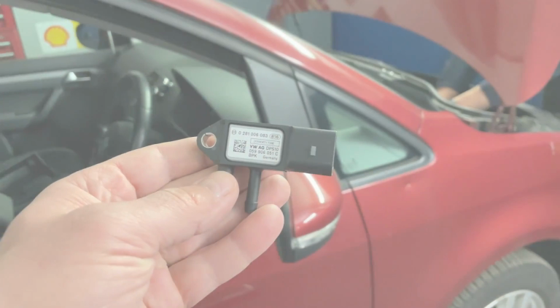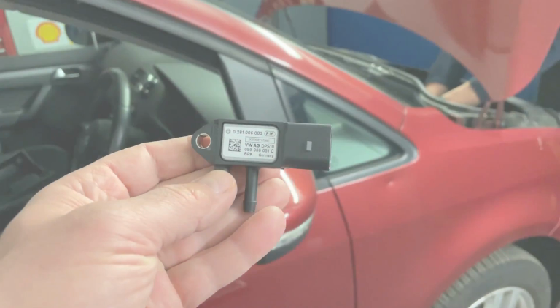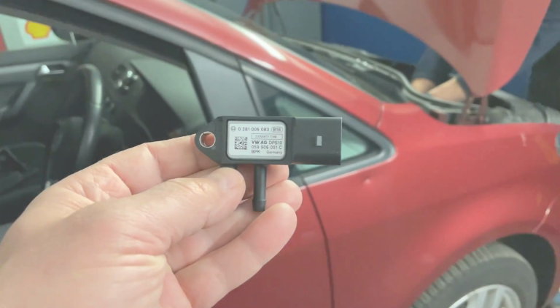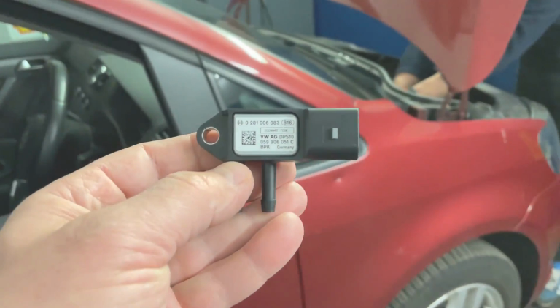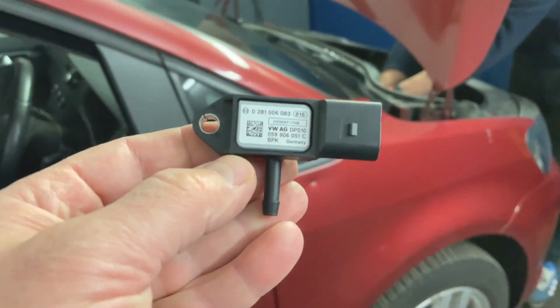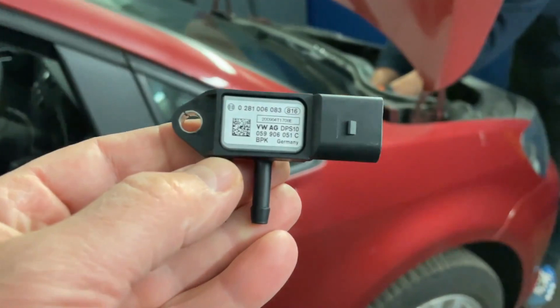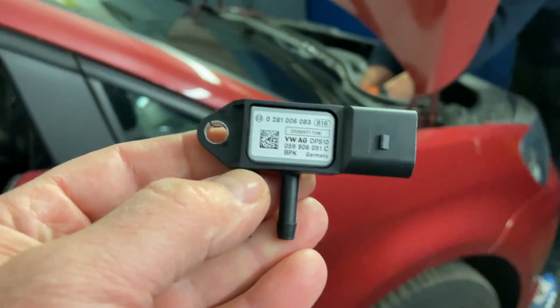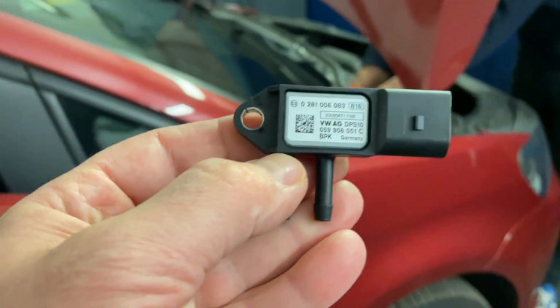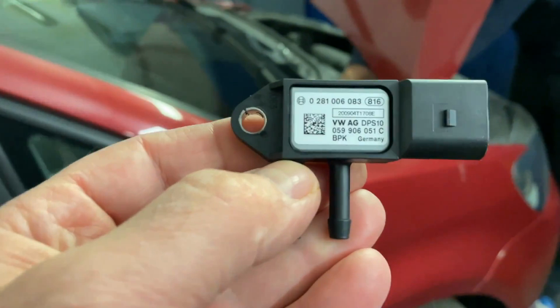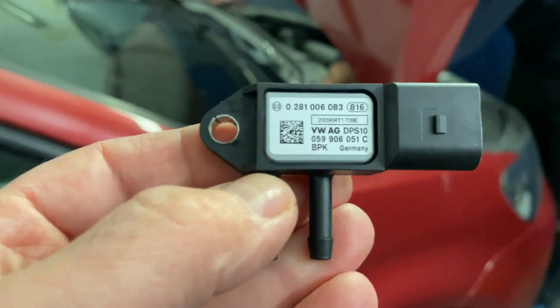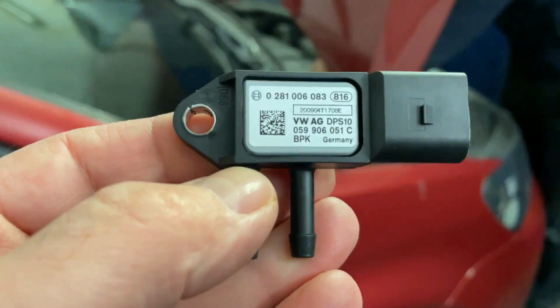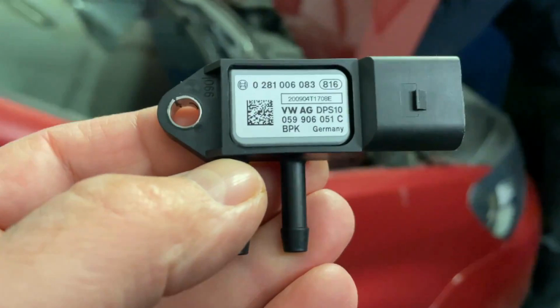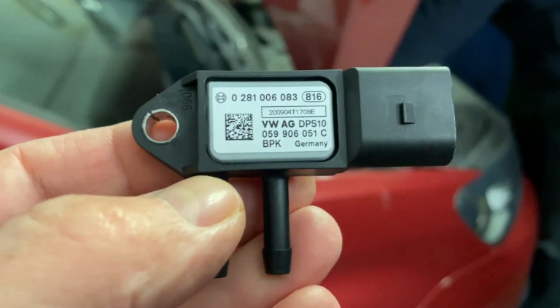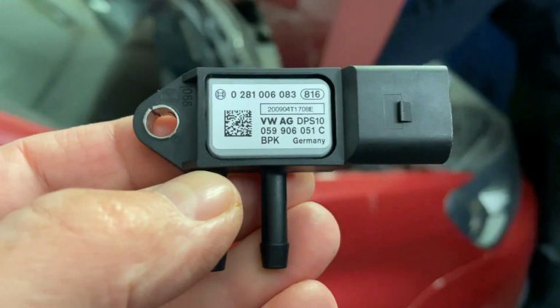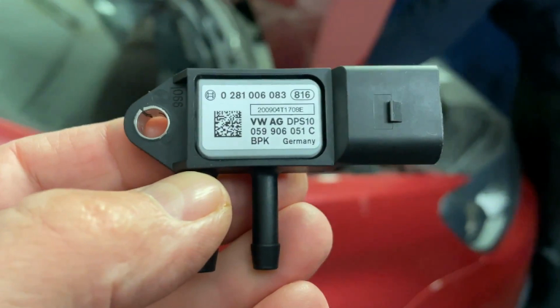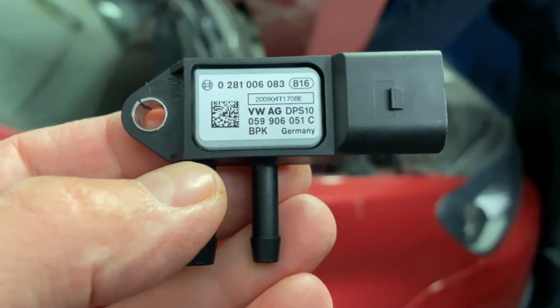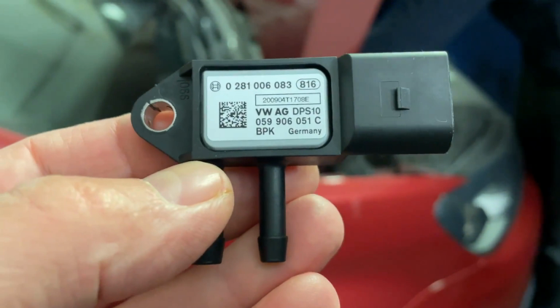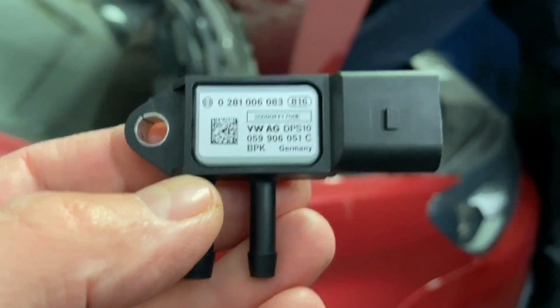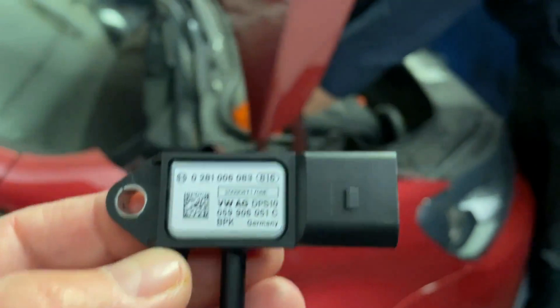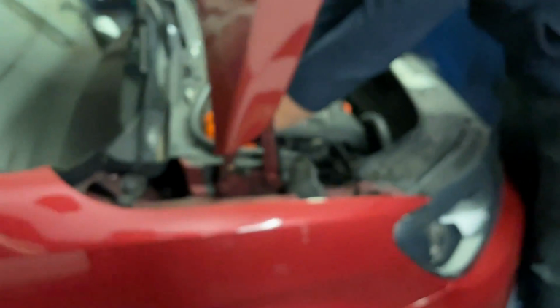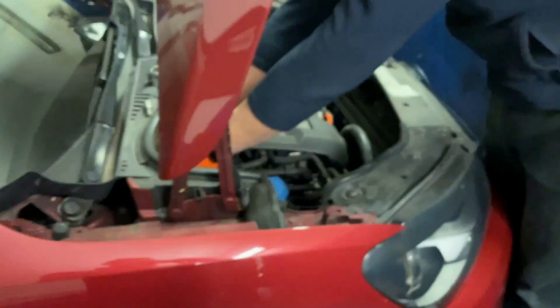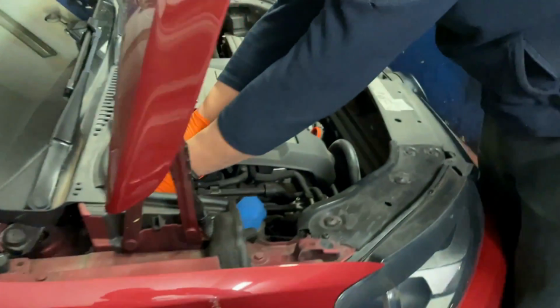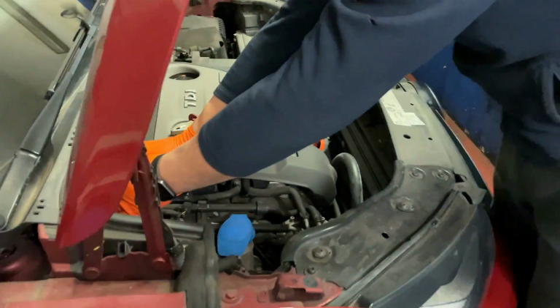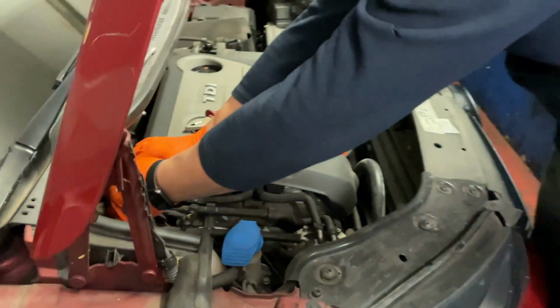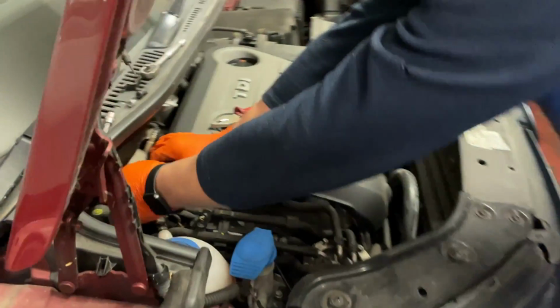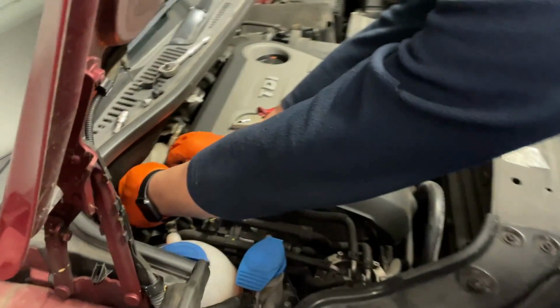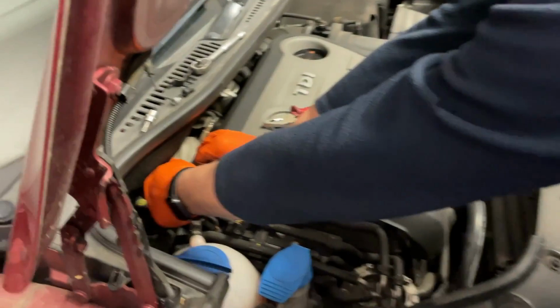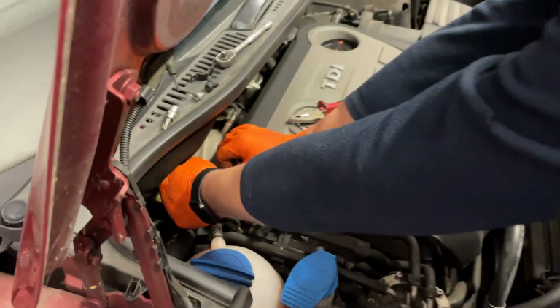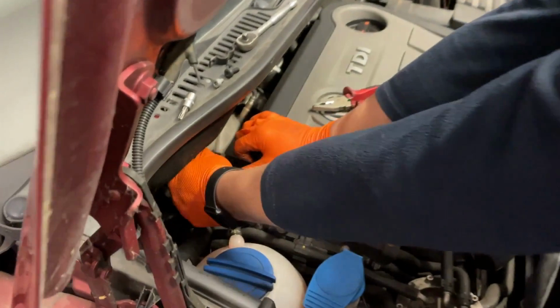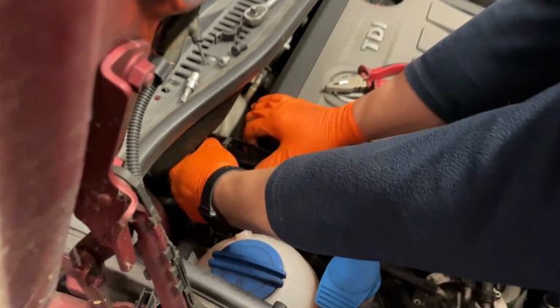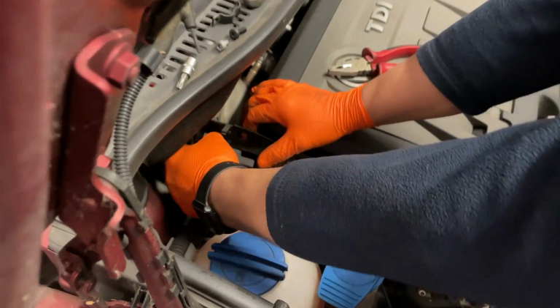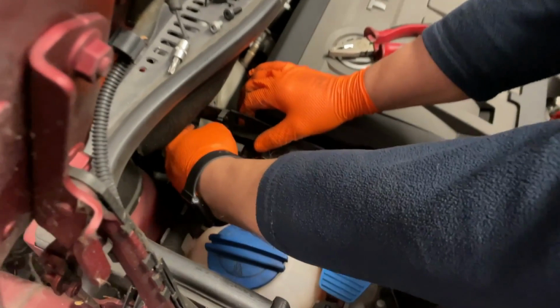We have just received the new part — this is the particulate filter pressure sensor — and we are proceeding to have it replaced.